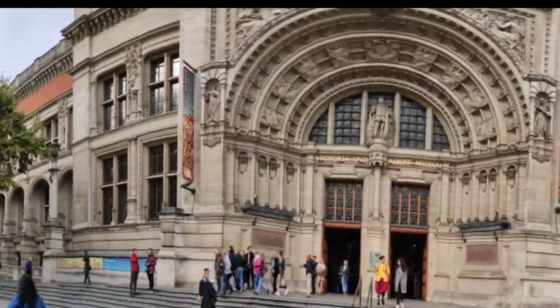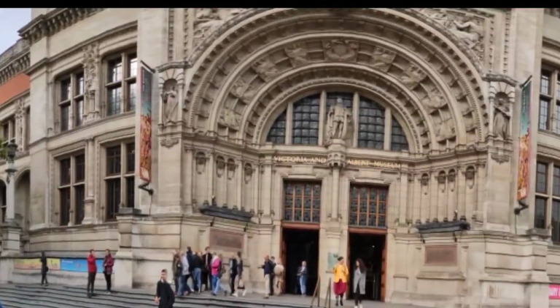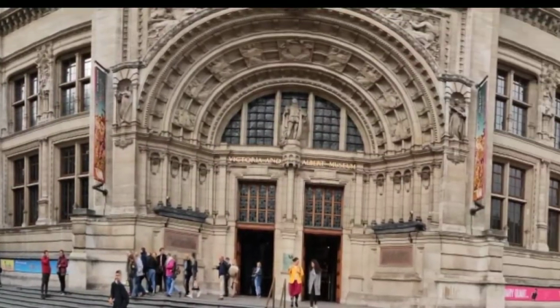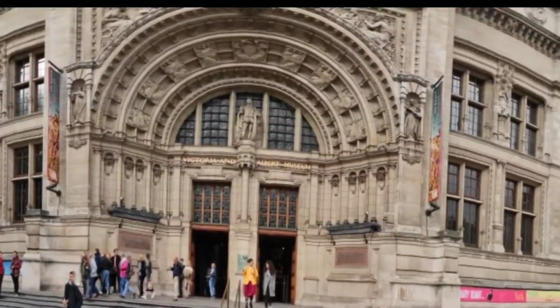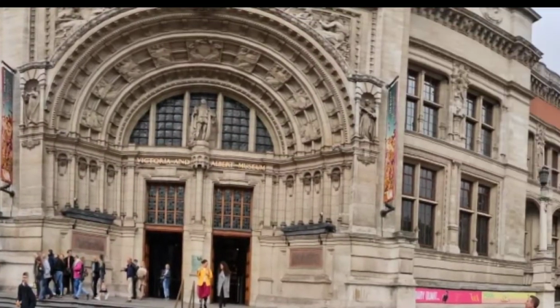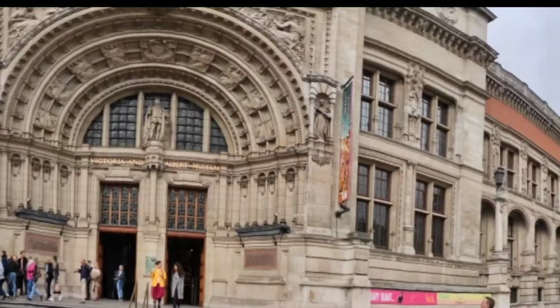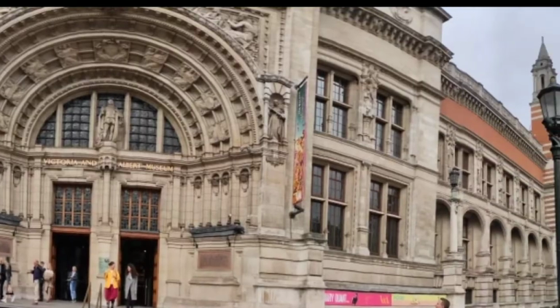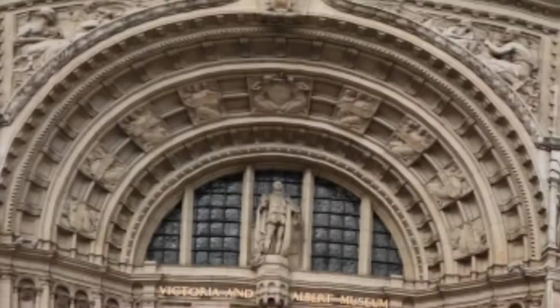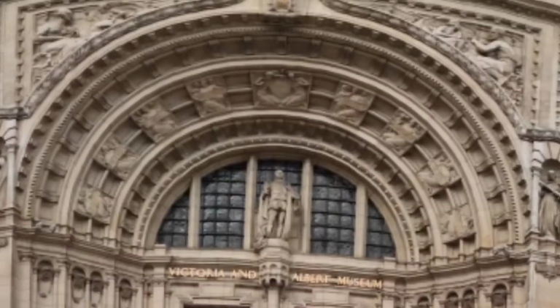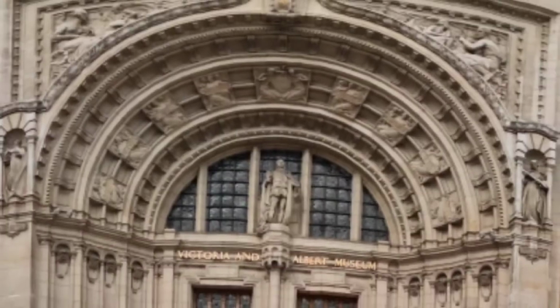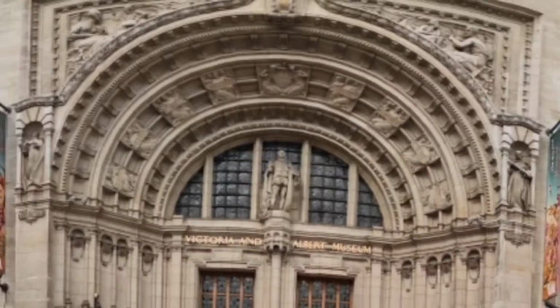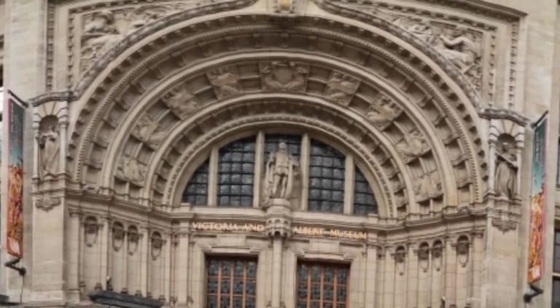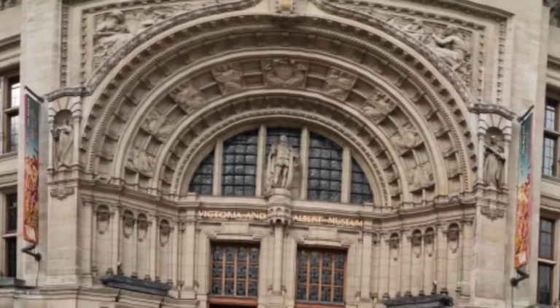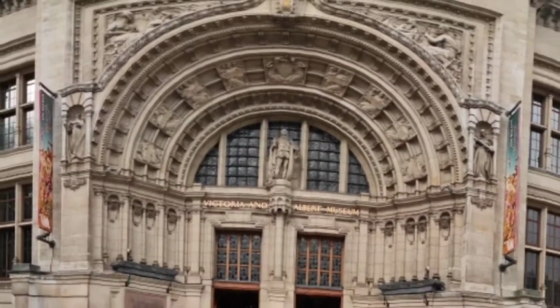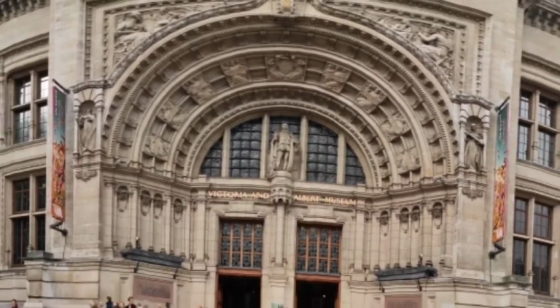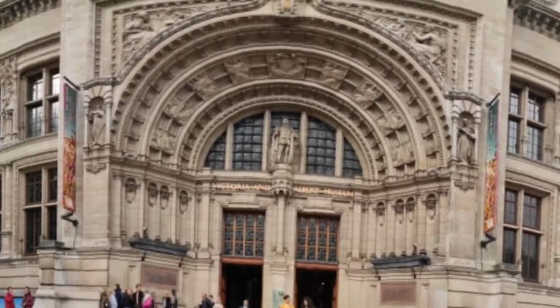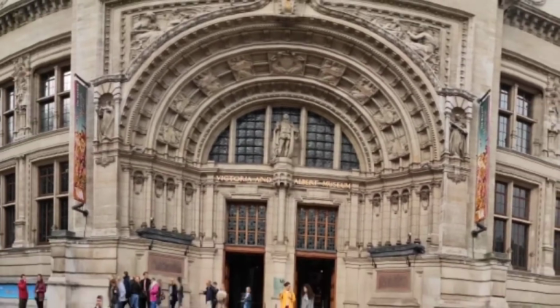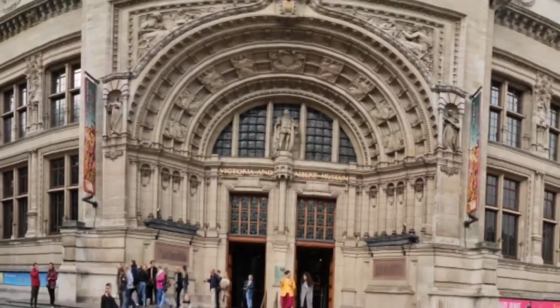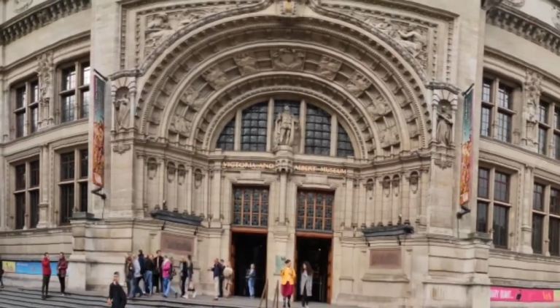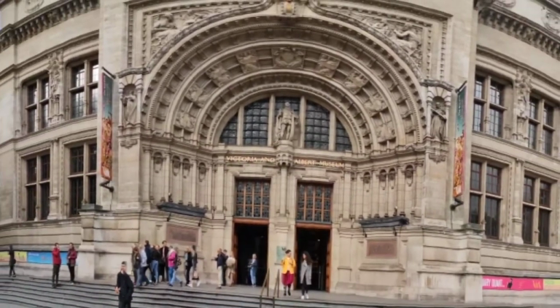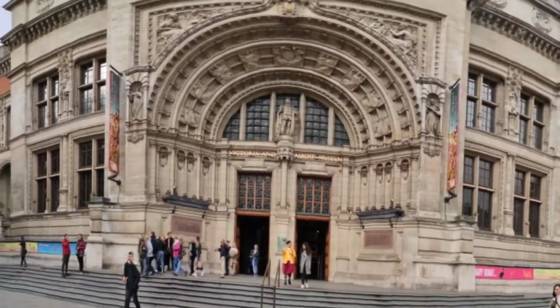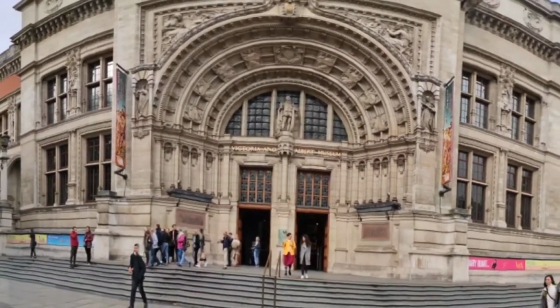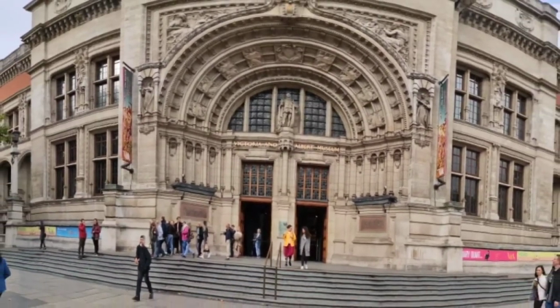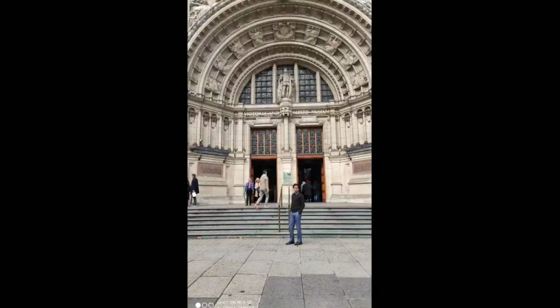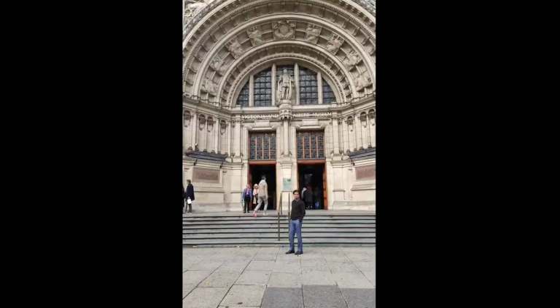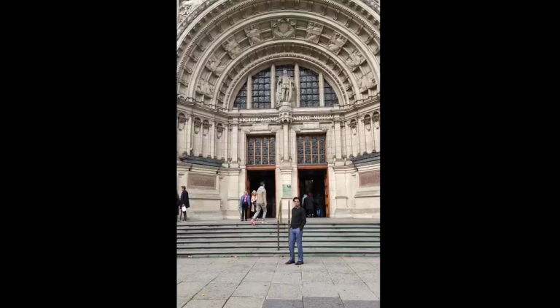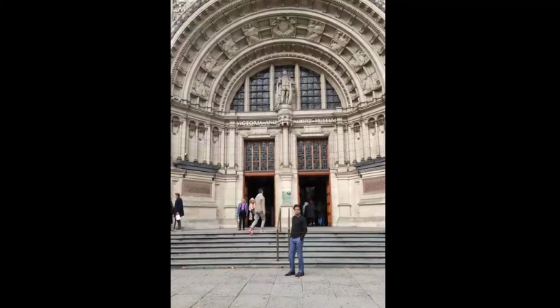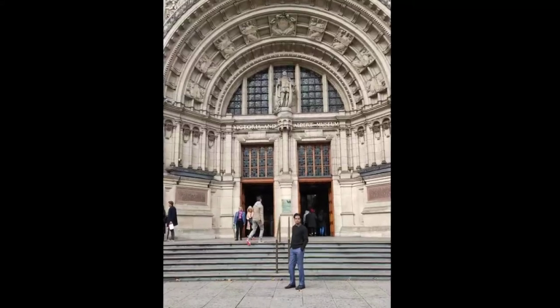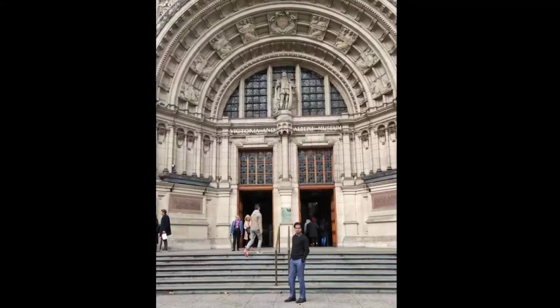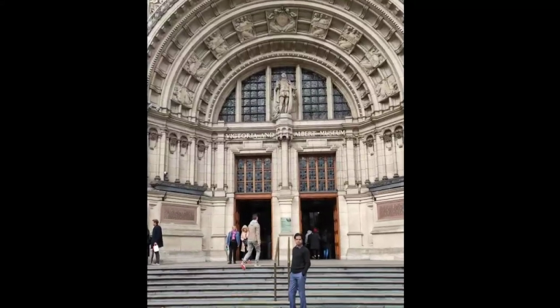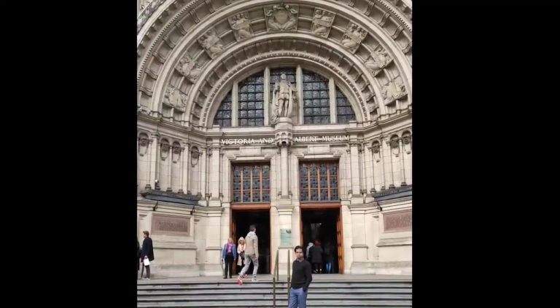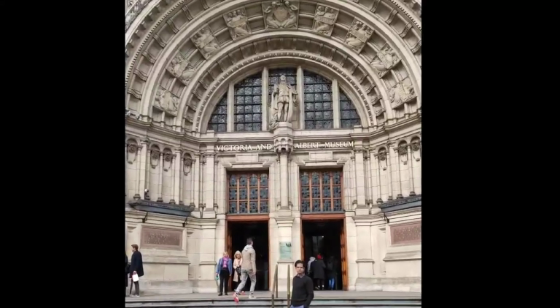Today, we are going to shine a spotlight on one small but exquisite exhibit at London's Victoria and Albert Museum in the Japan Gallery.